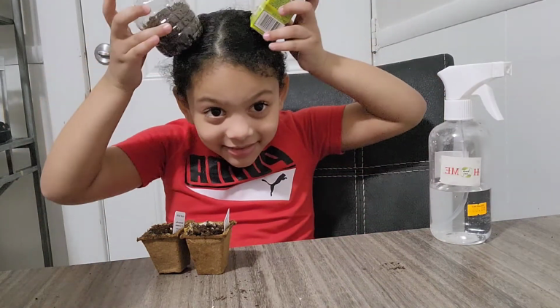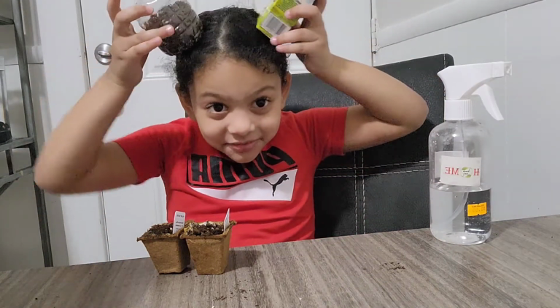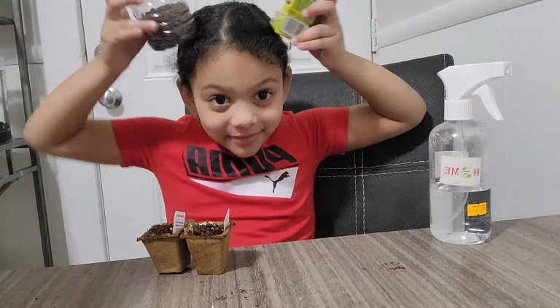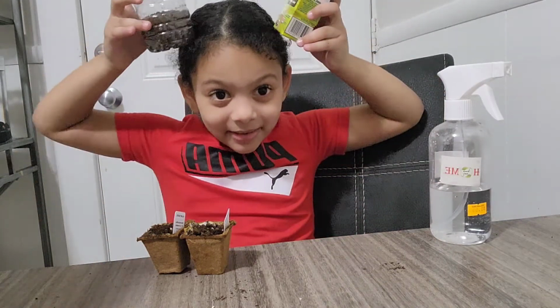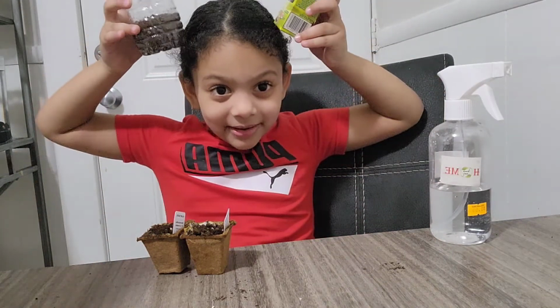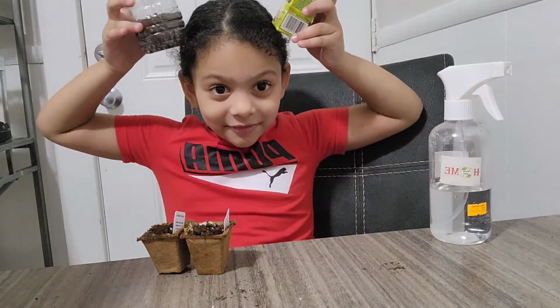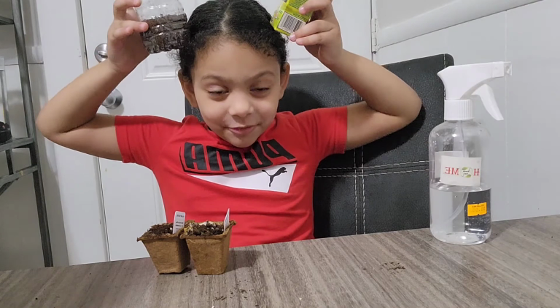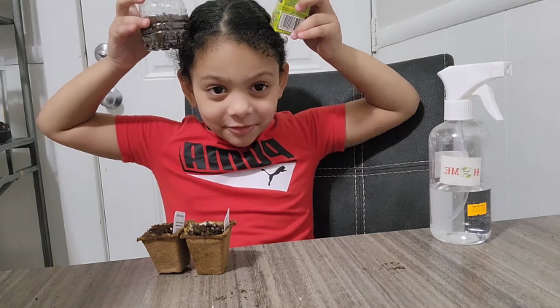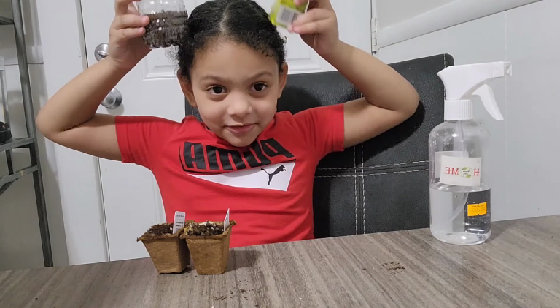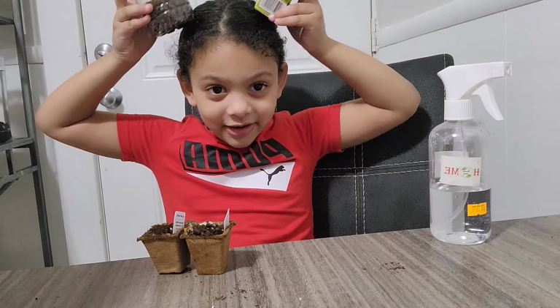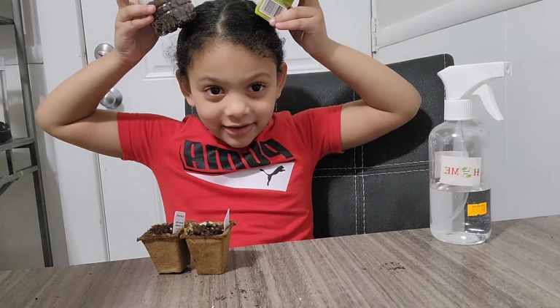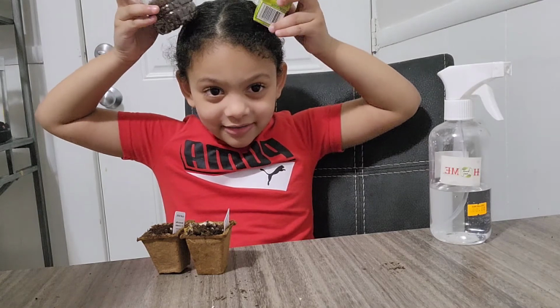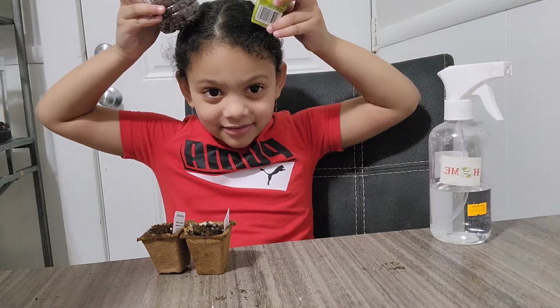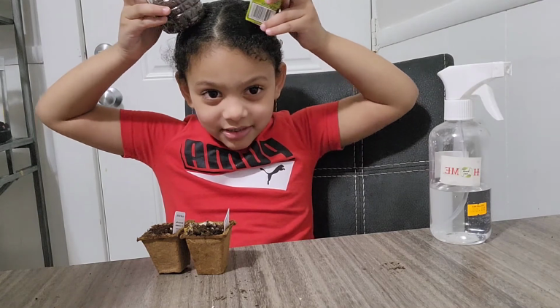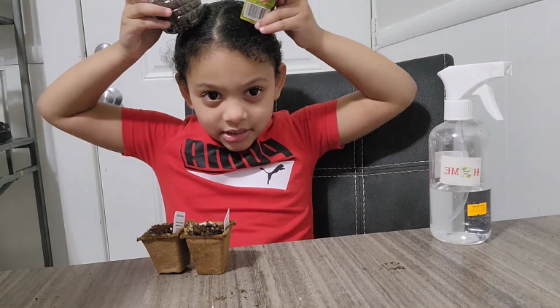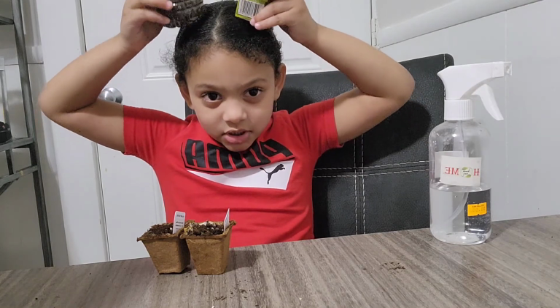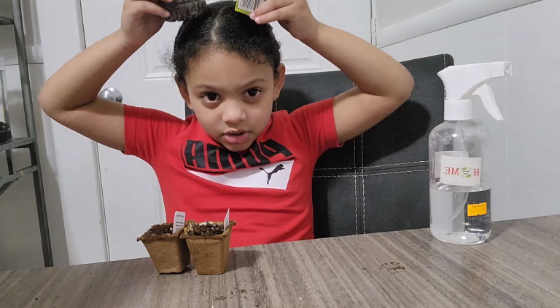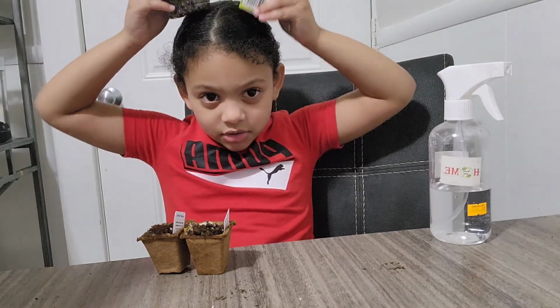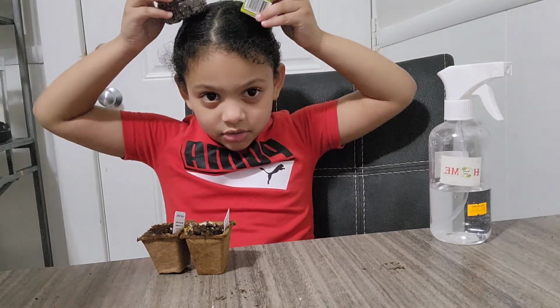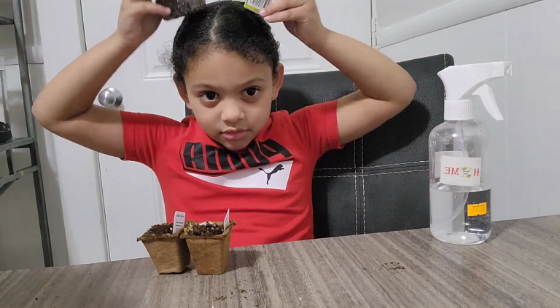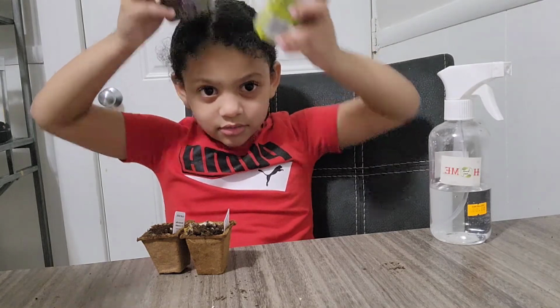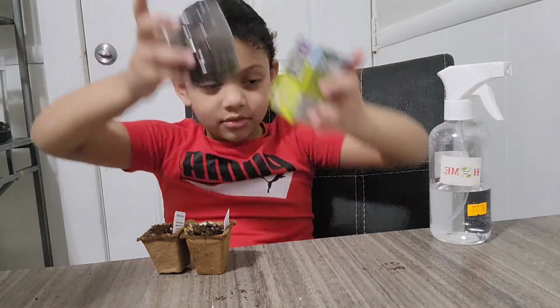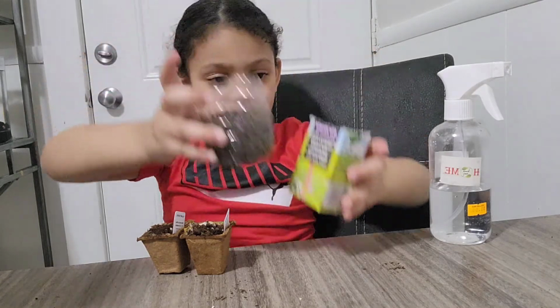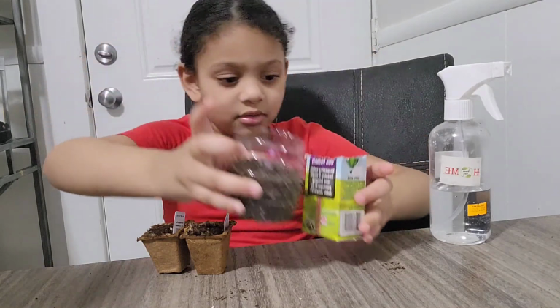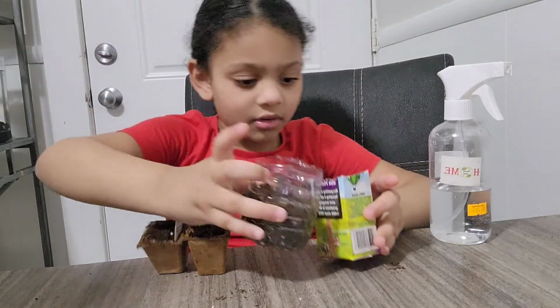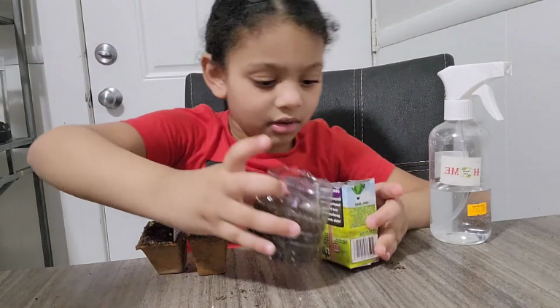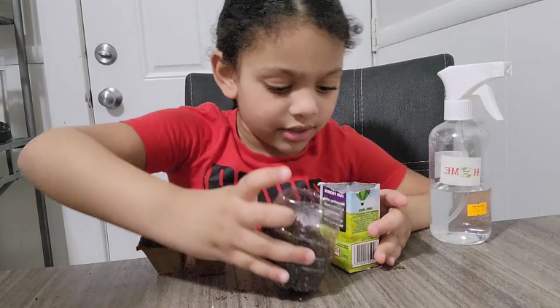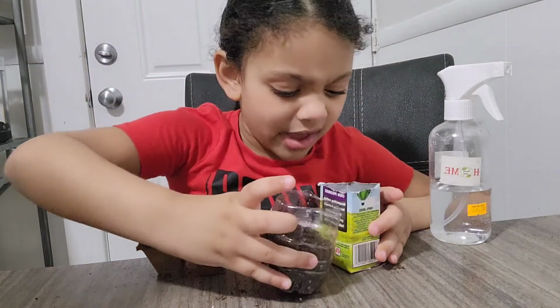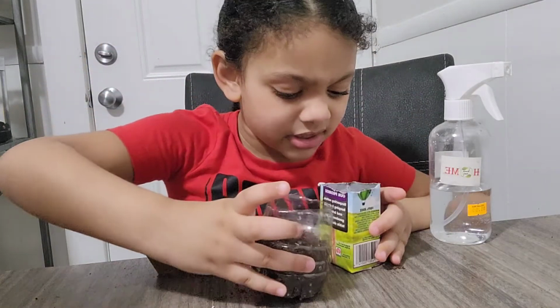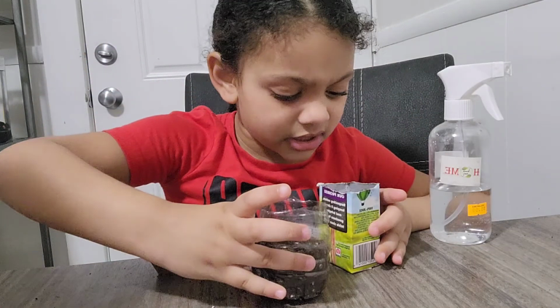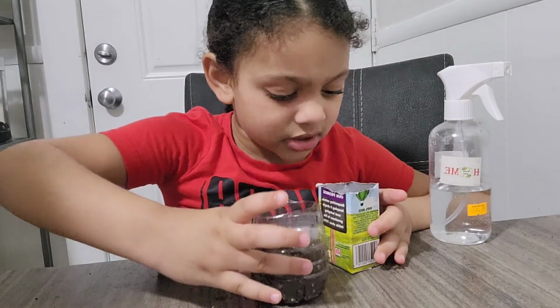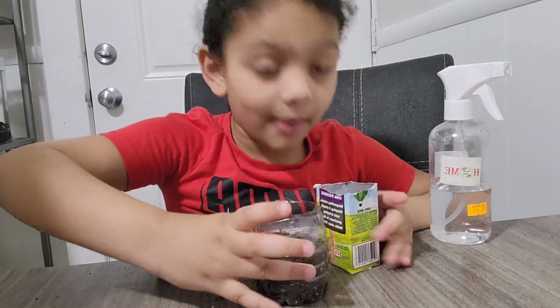It looks like I'm going to have worms, right? Be careful because we're going to drop it — yeah, it's going to drop.